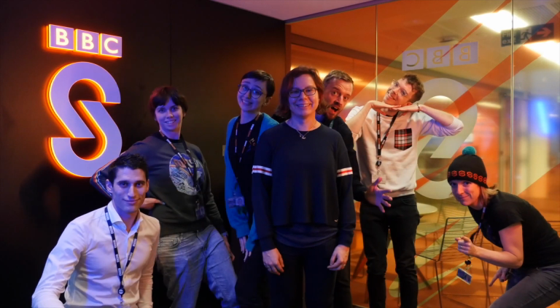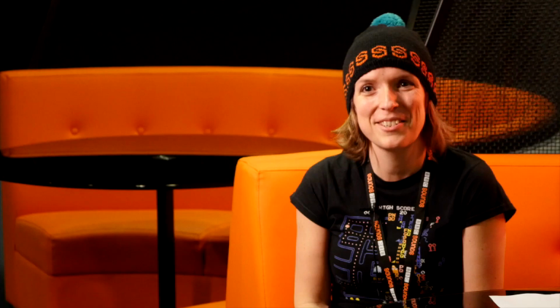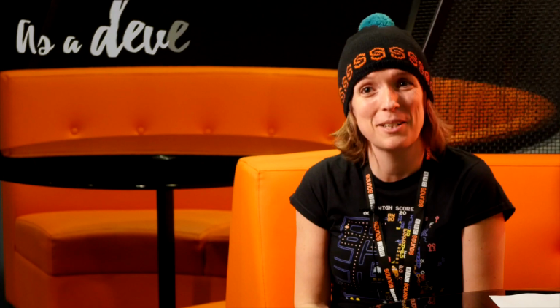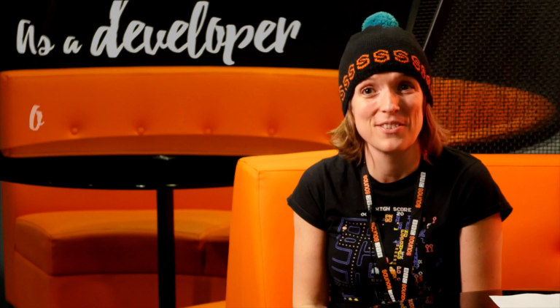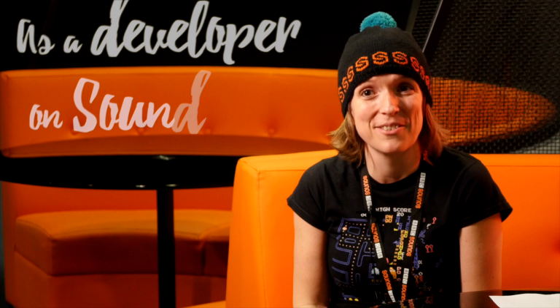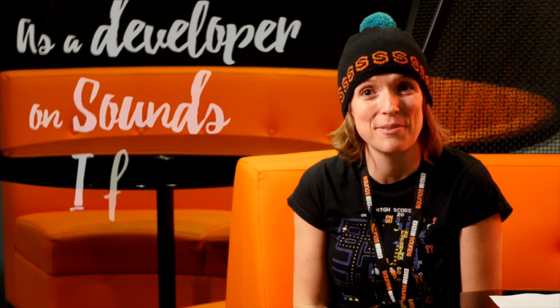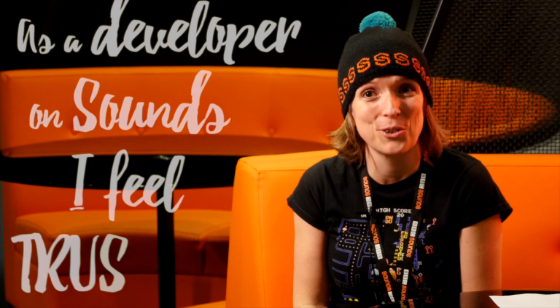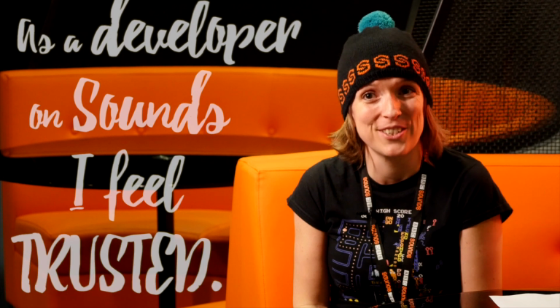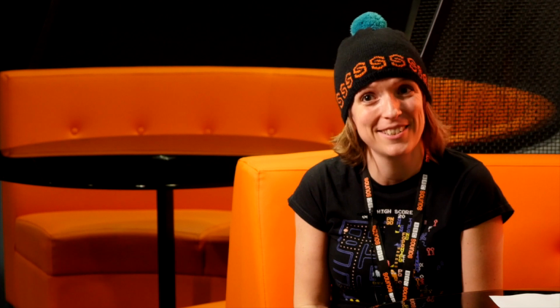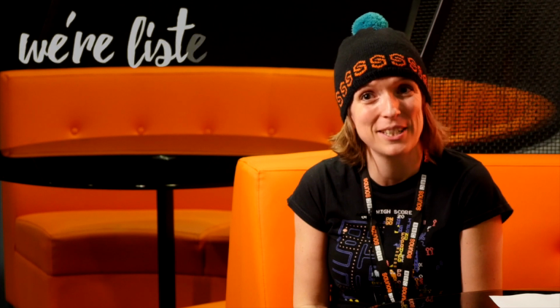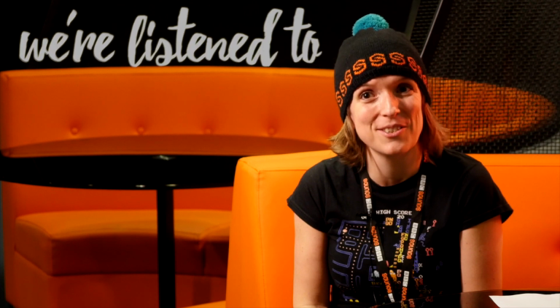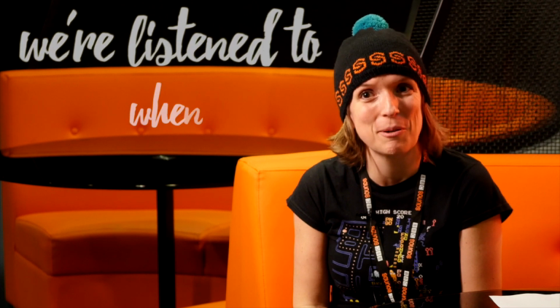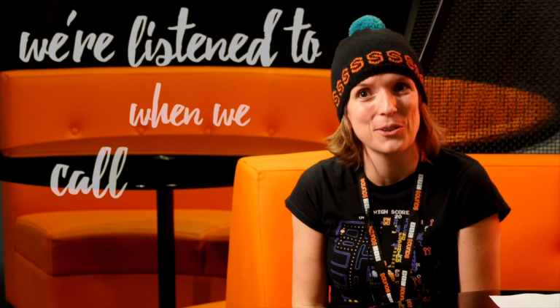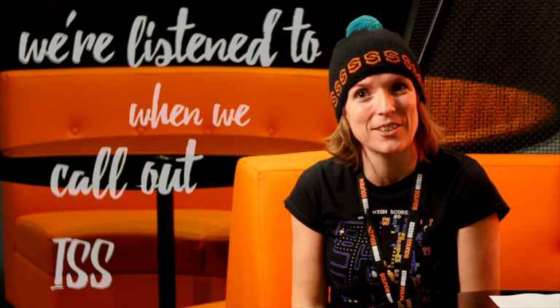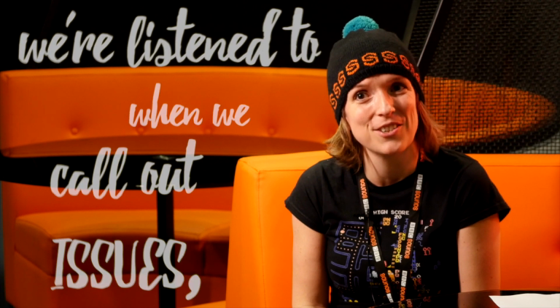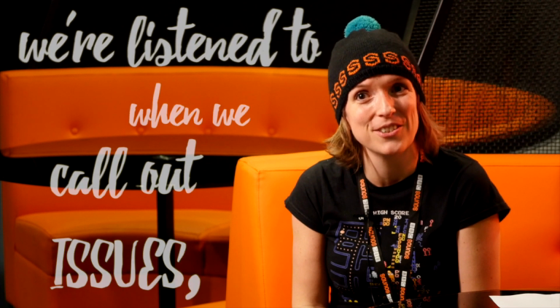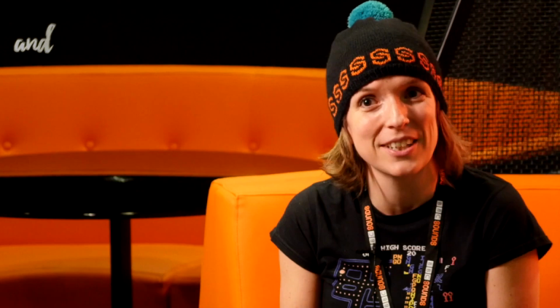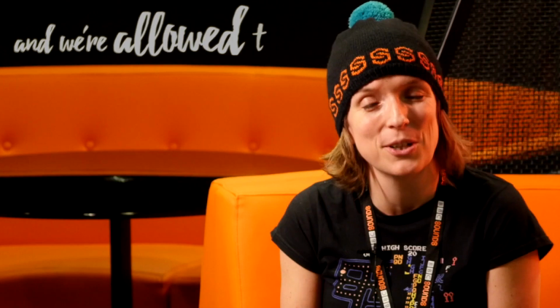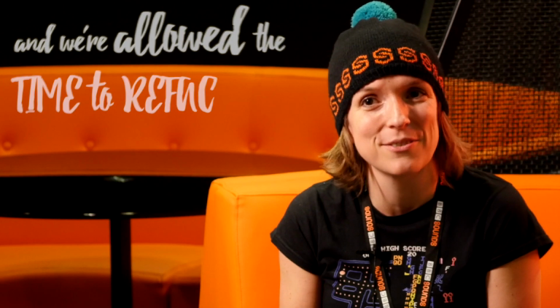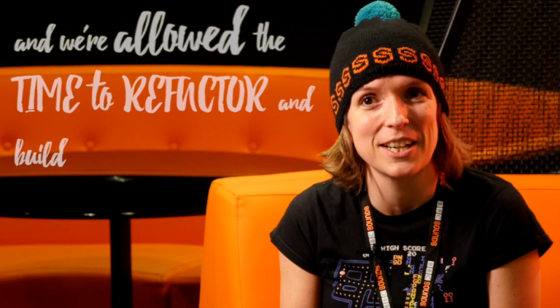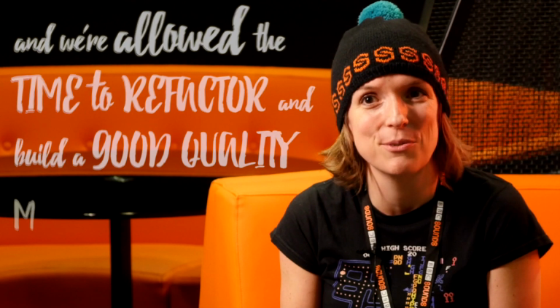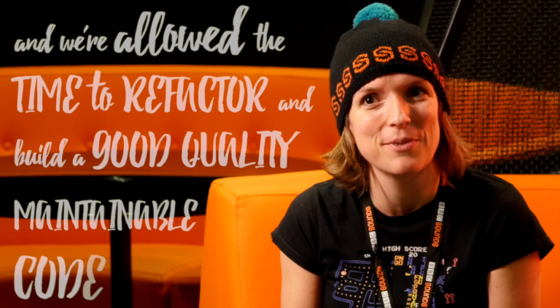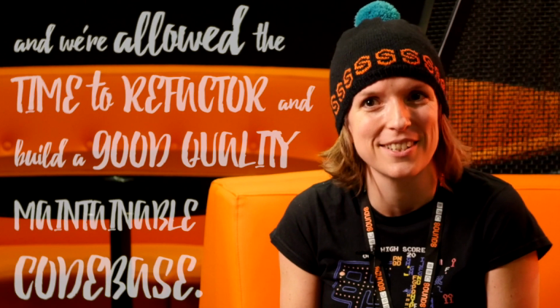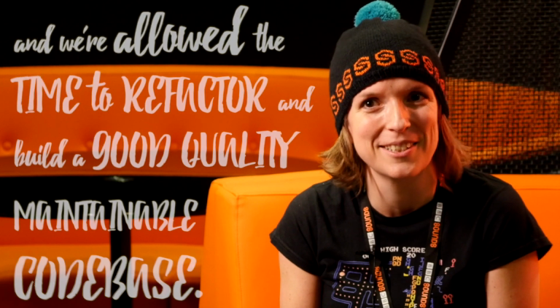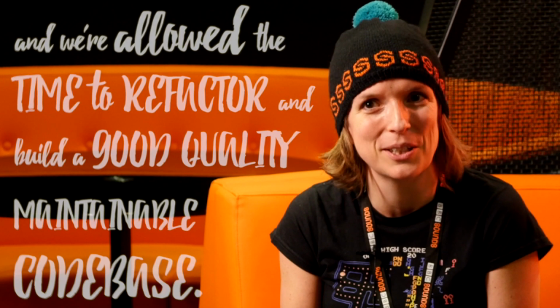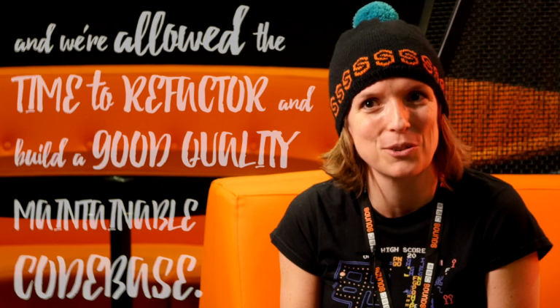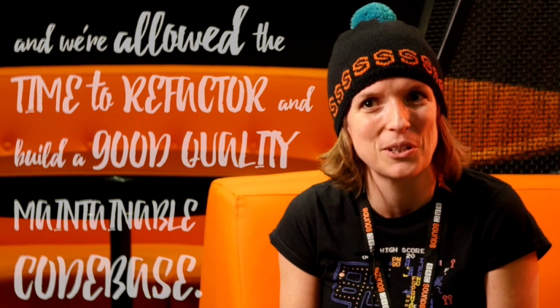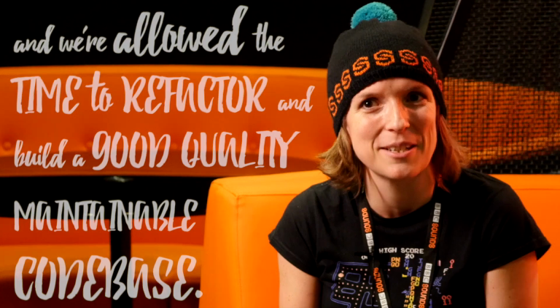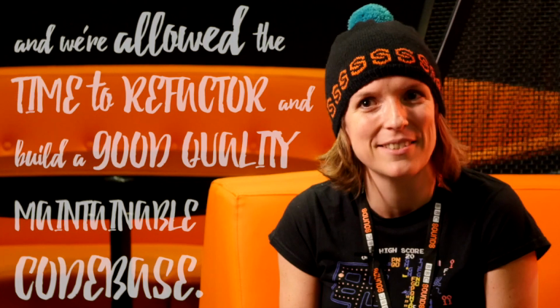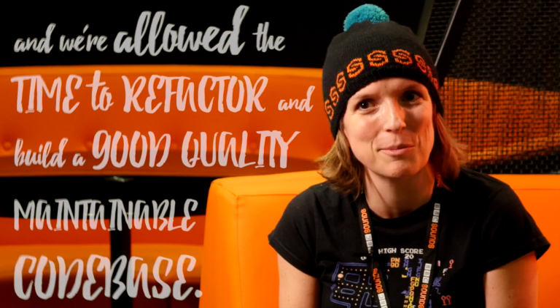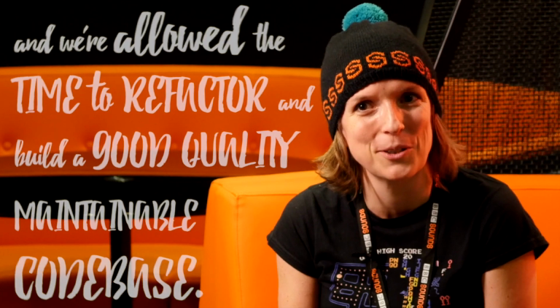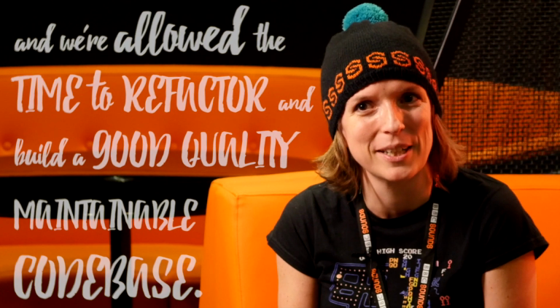As a developer on Sounds, I feel trusted. We're listened to when we call out issues, and we're allowed the time to refactor and build a good quality, maintainable code base.